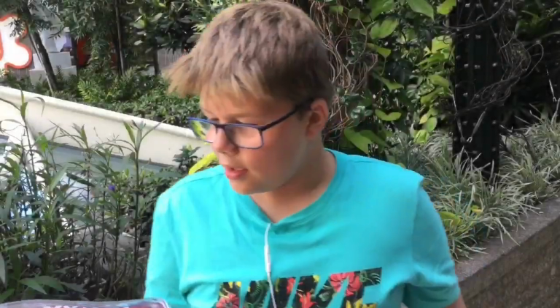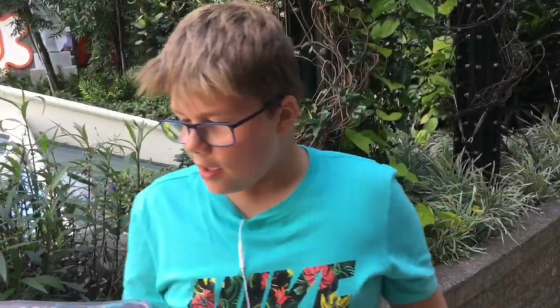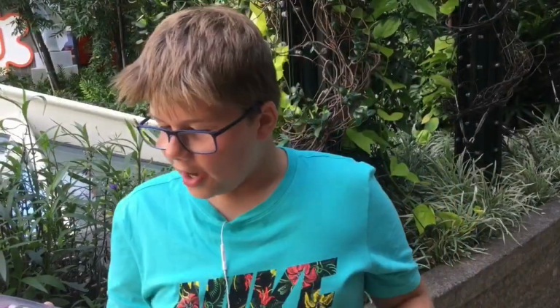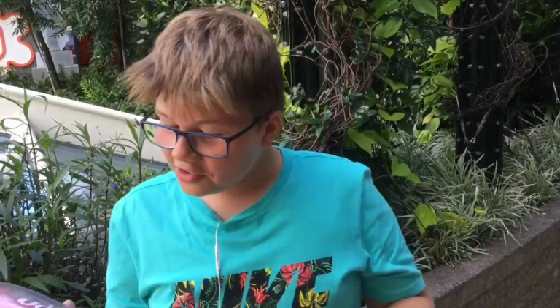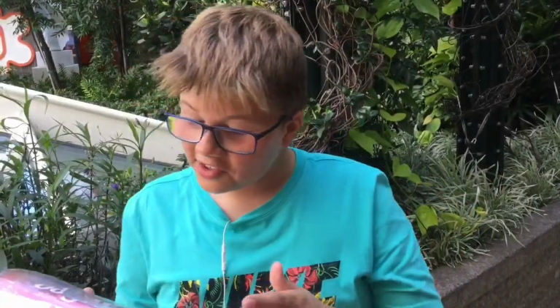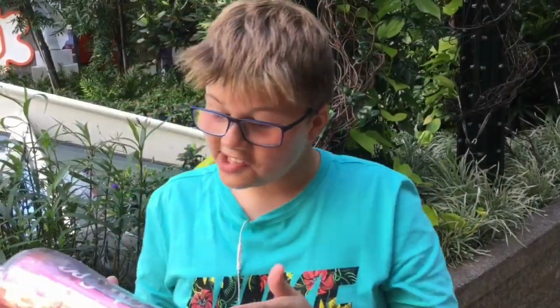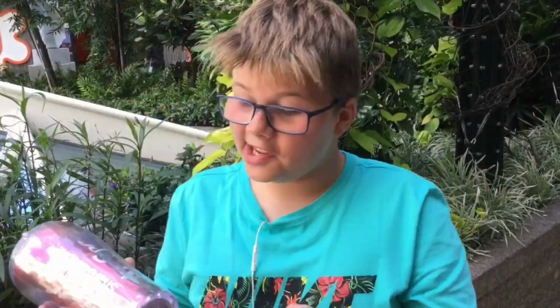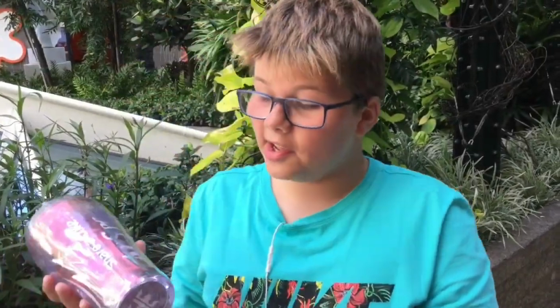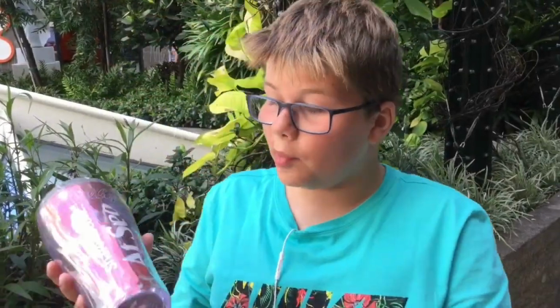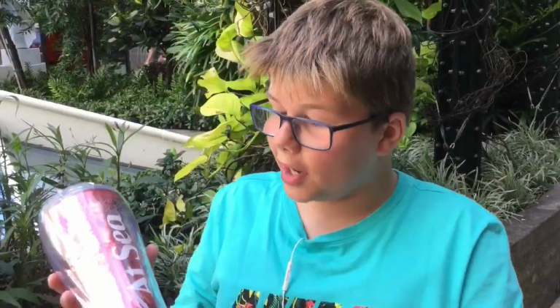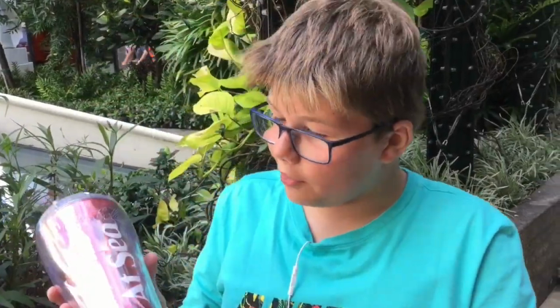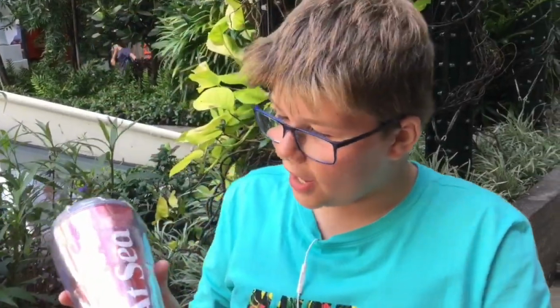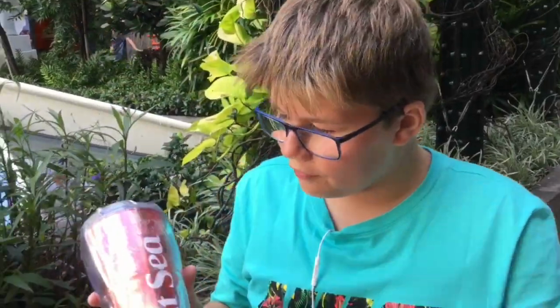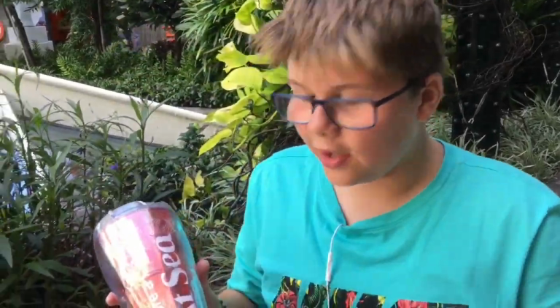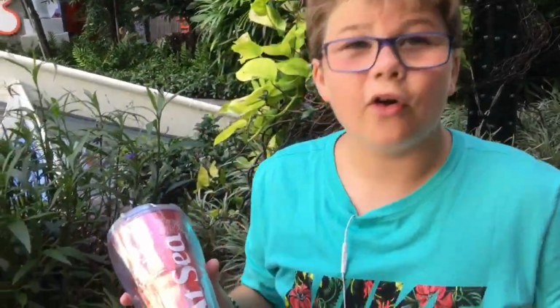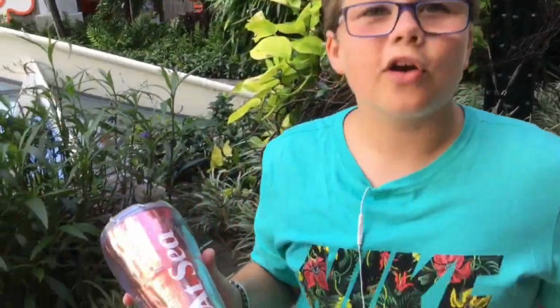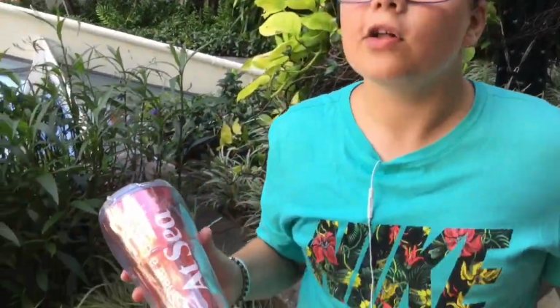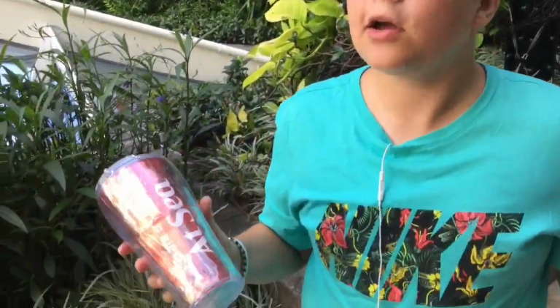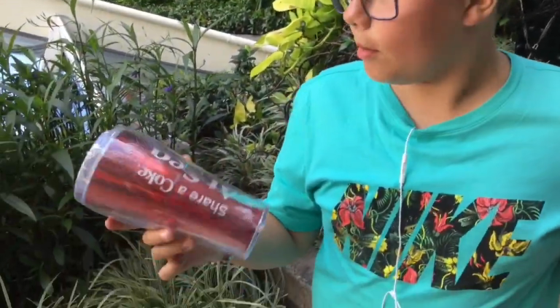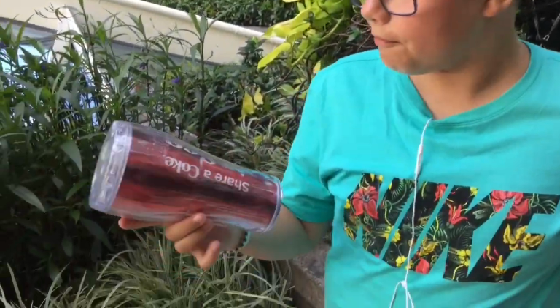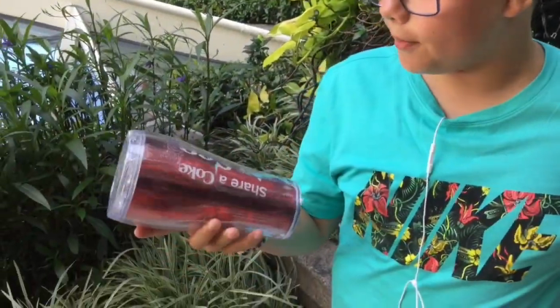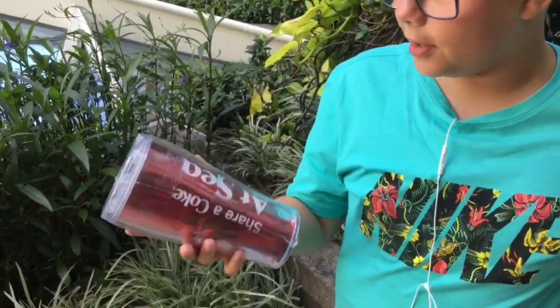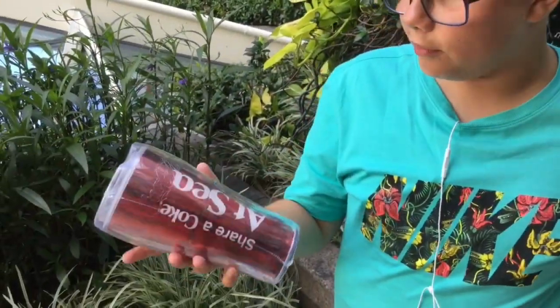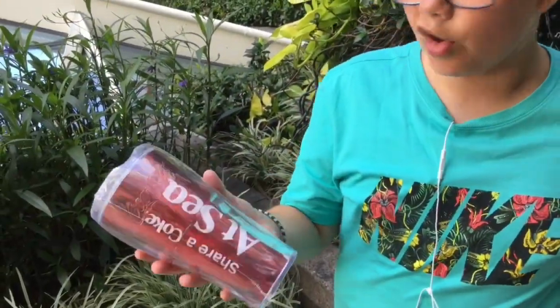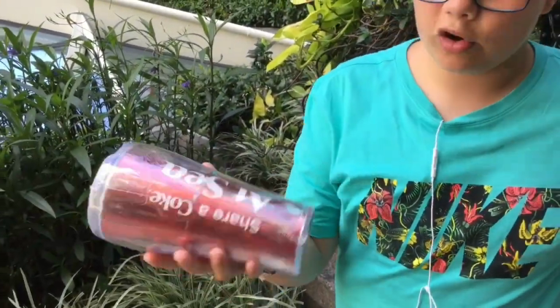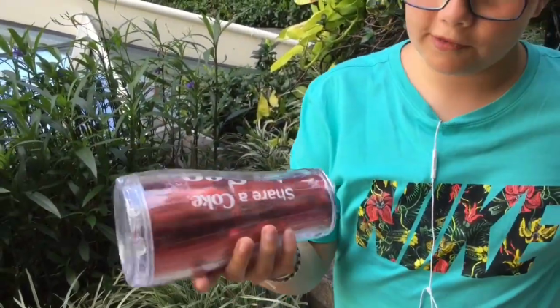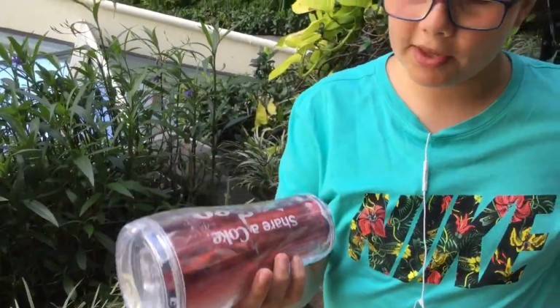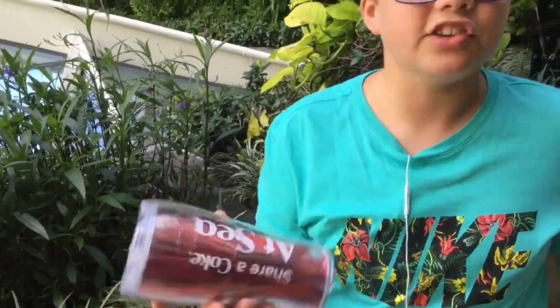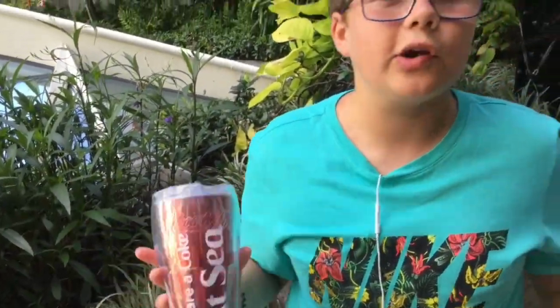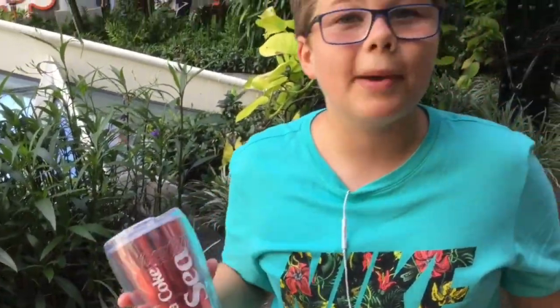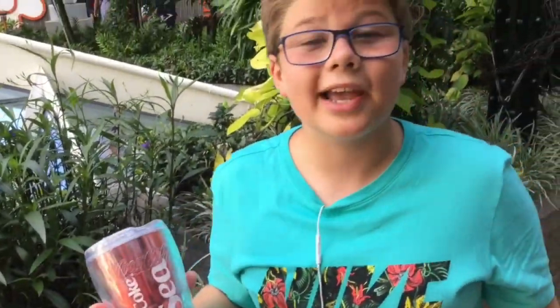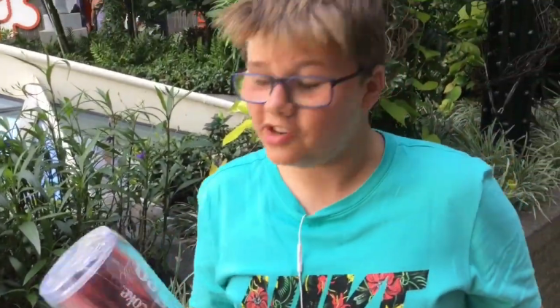As you can see, here we have a Coca-Cola cup from the Royal Caribbean Soda Package.